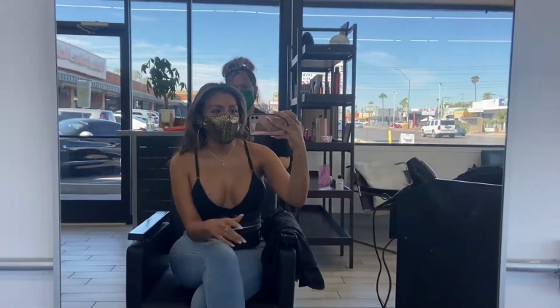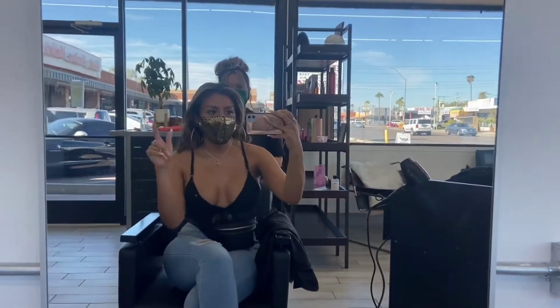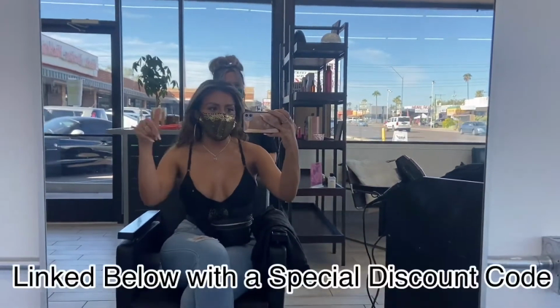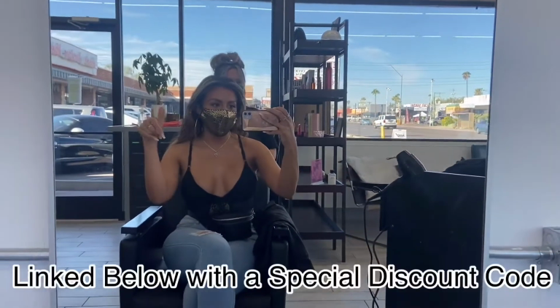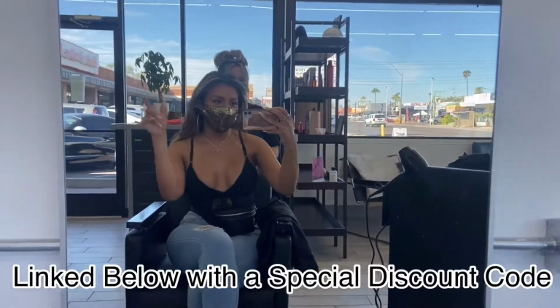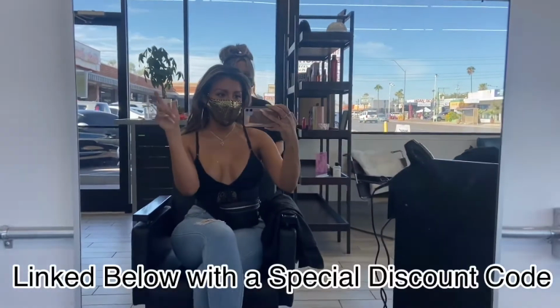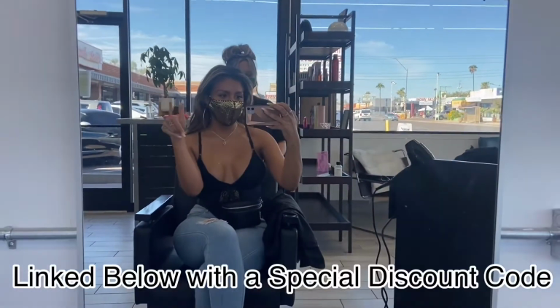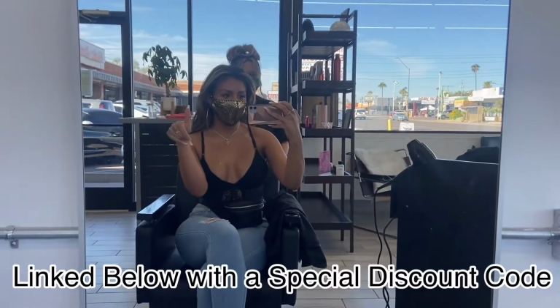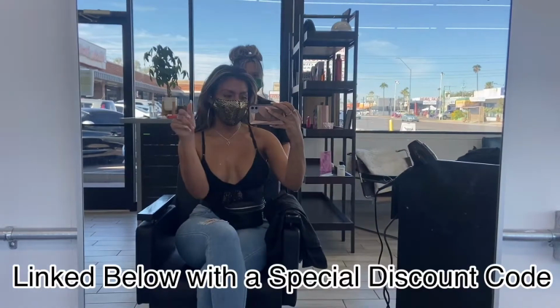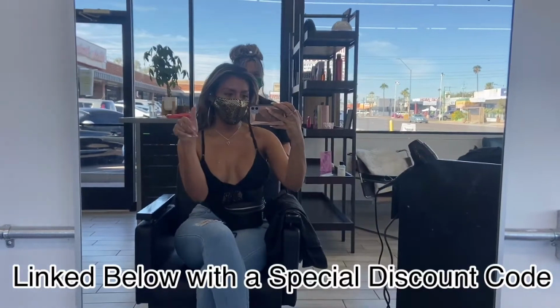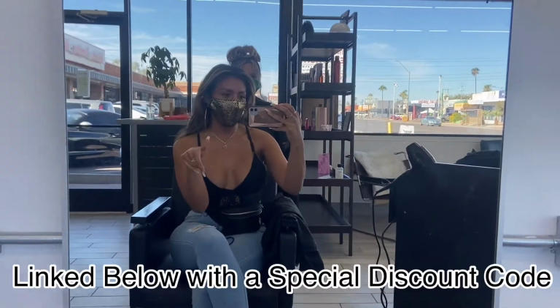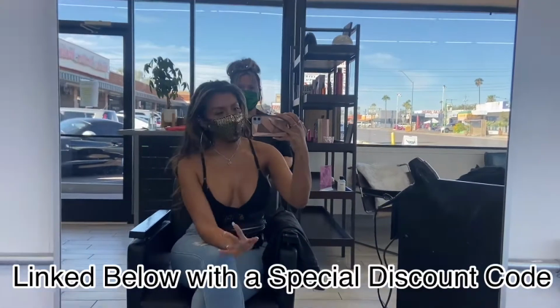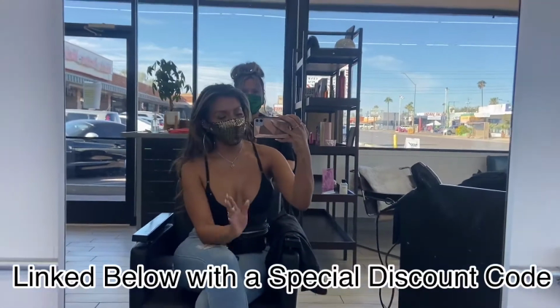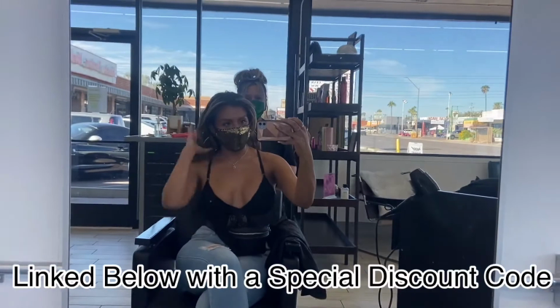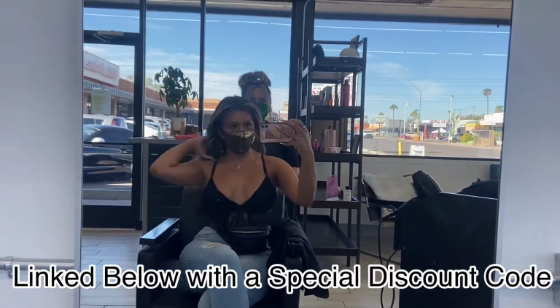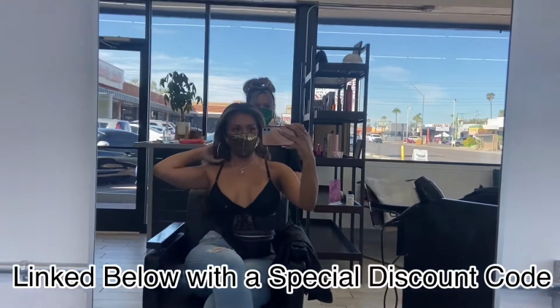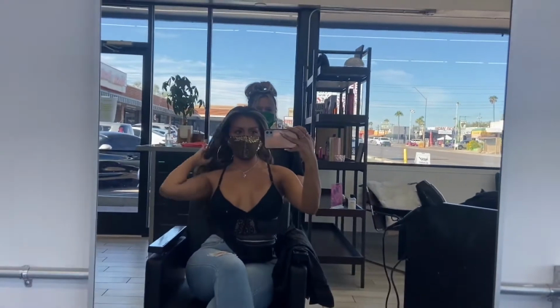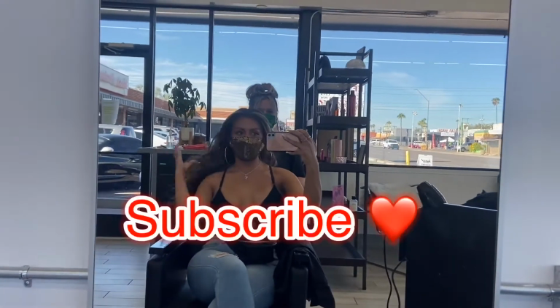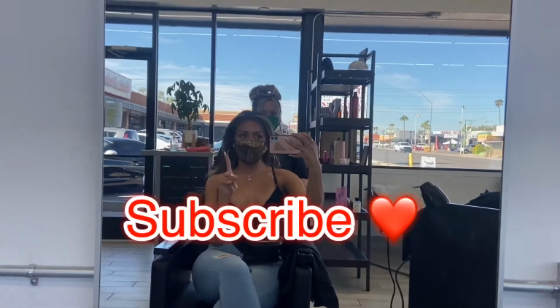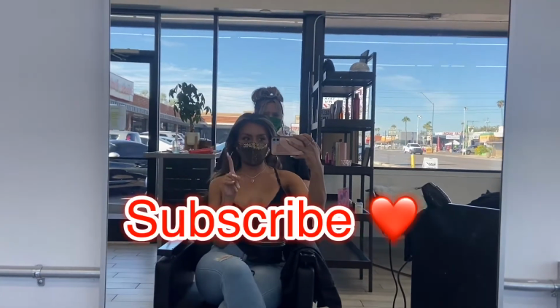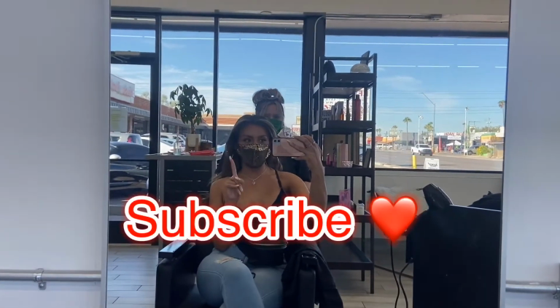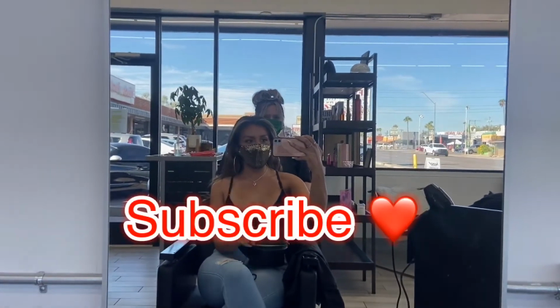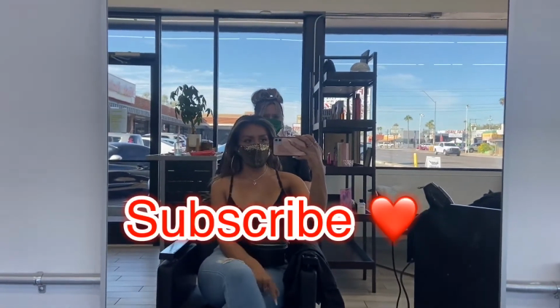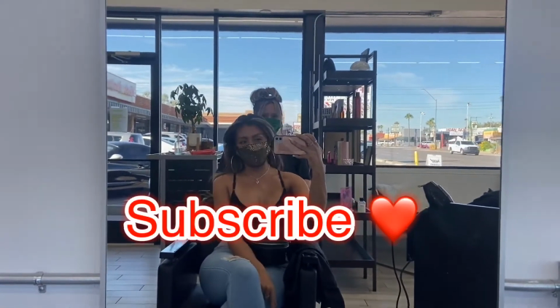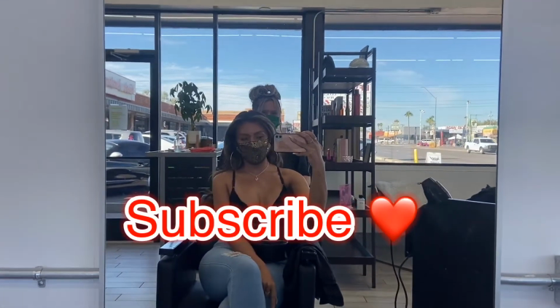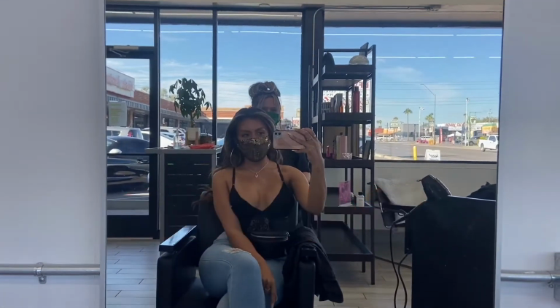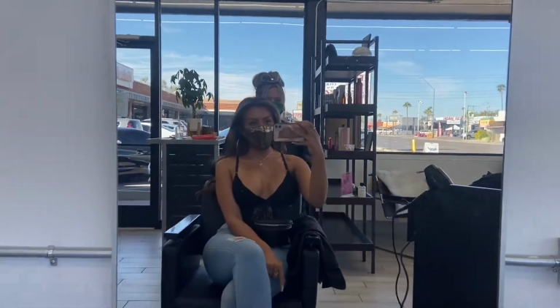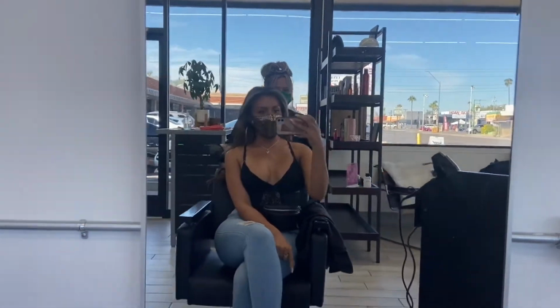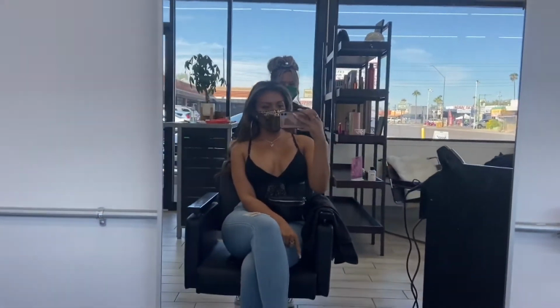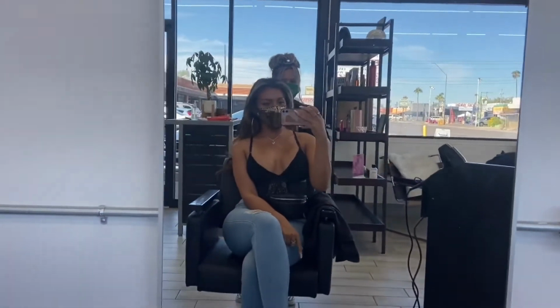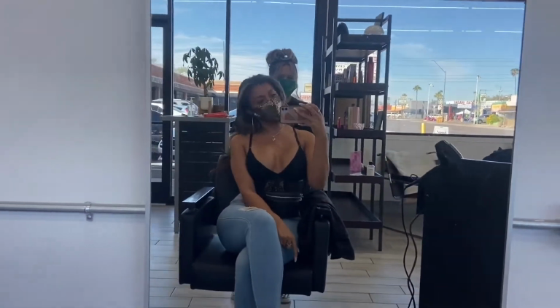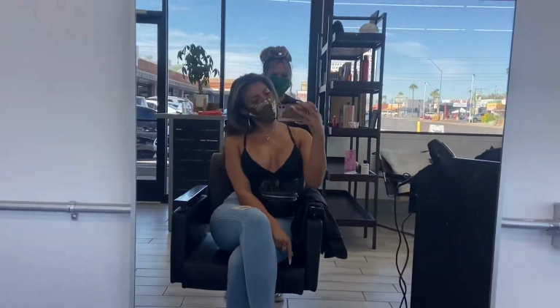I'll go ahead and link her salon down below. Stay tuned, and don't forget to hit that subscribe button if you haven't already. Let's go ahead and hop into this video.